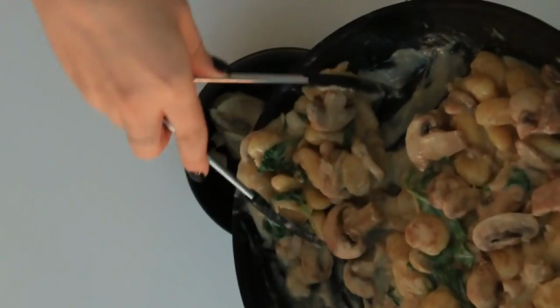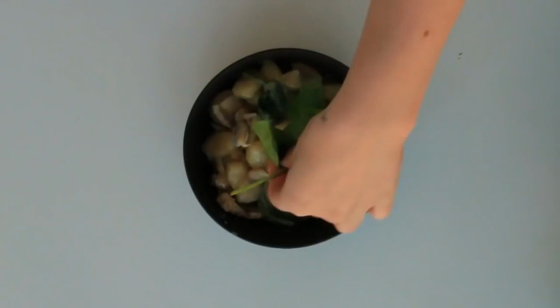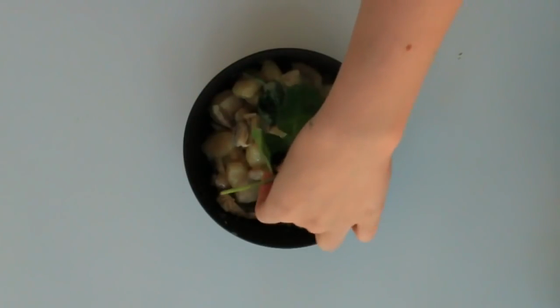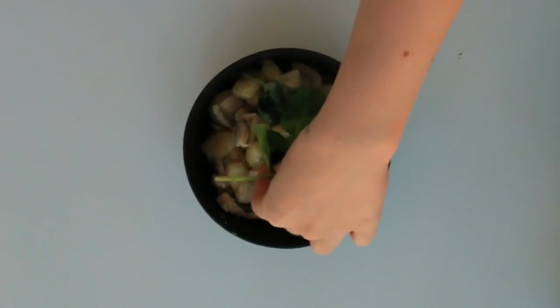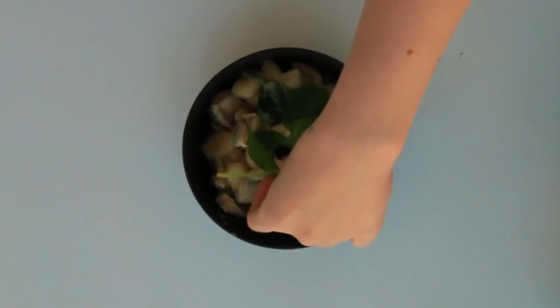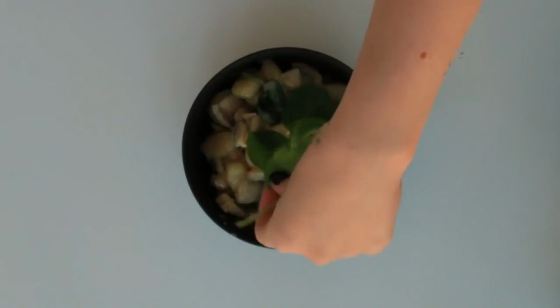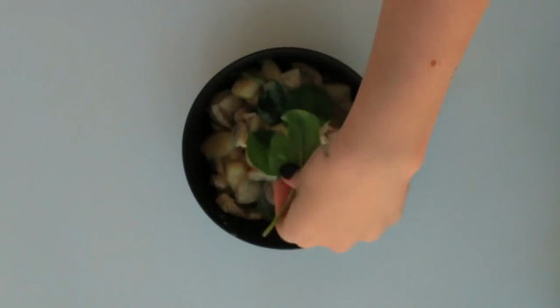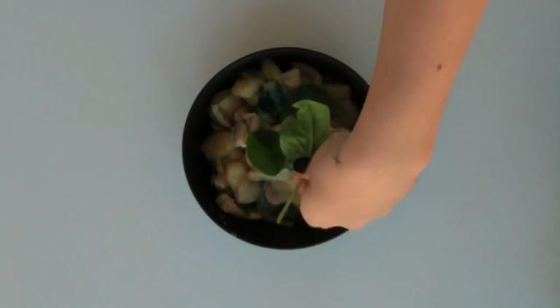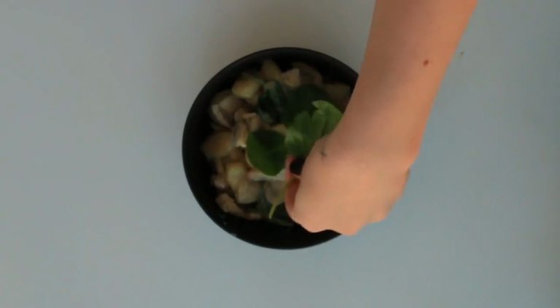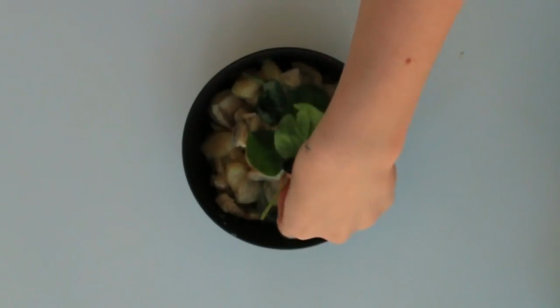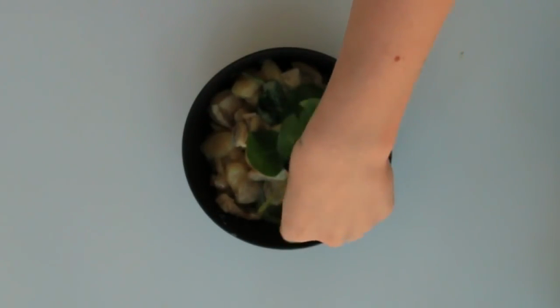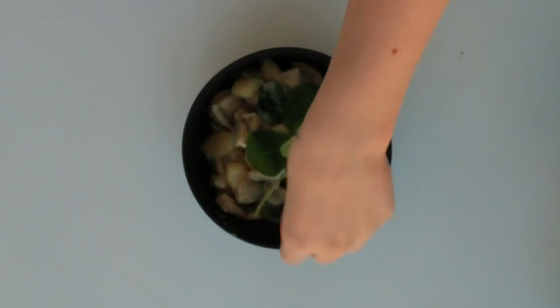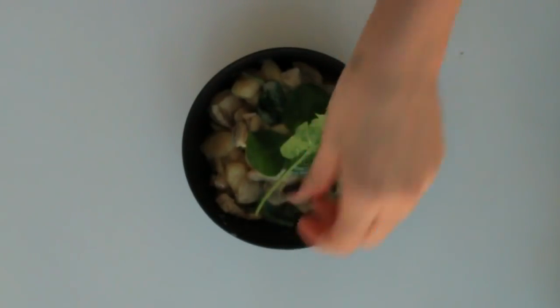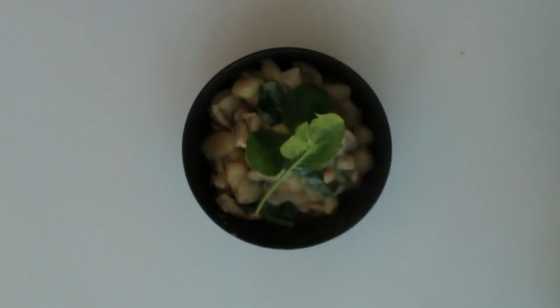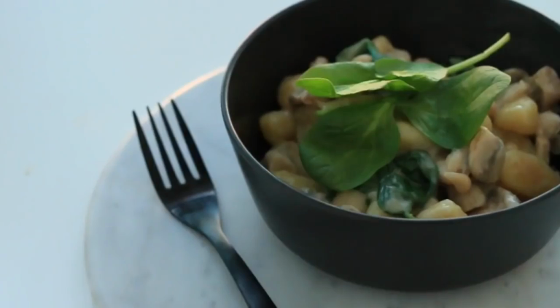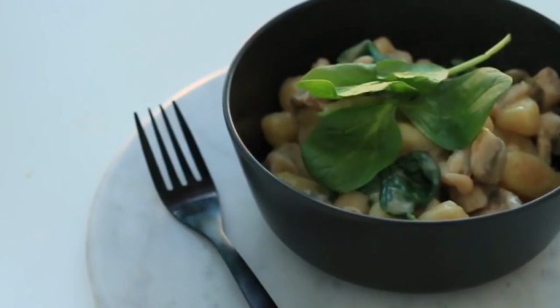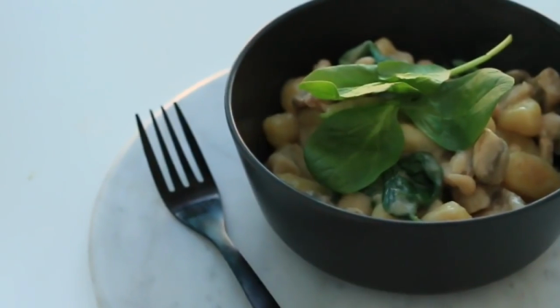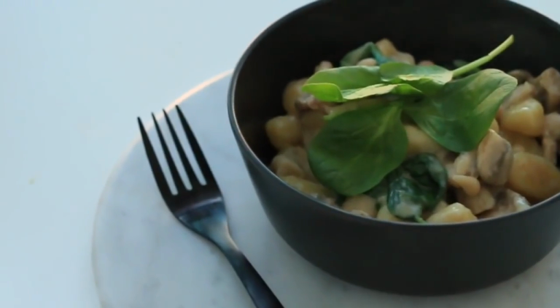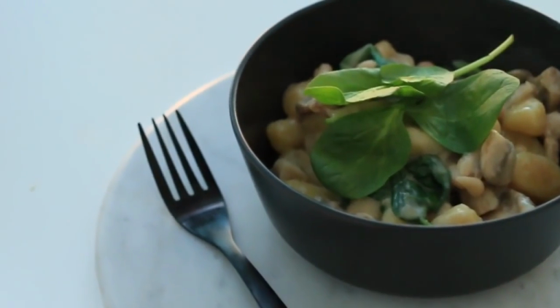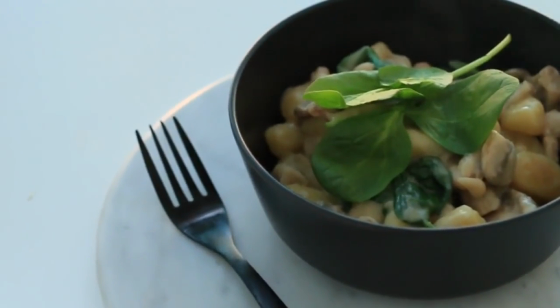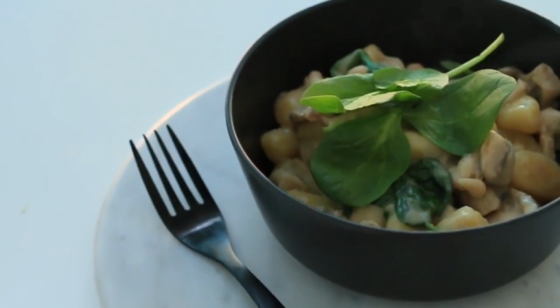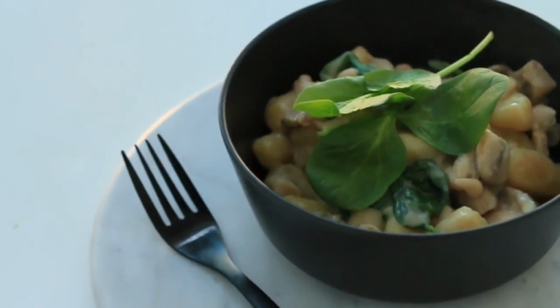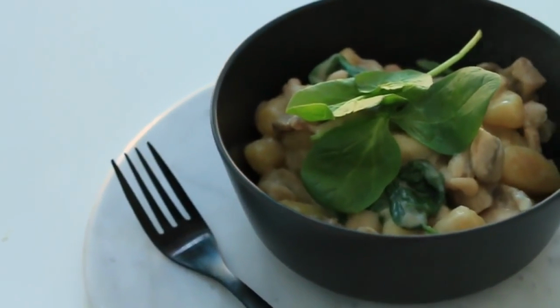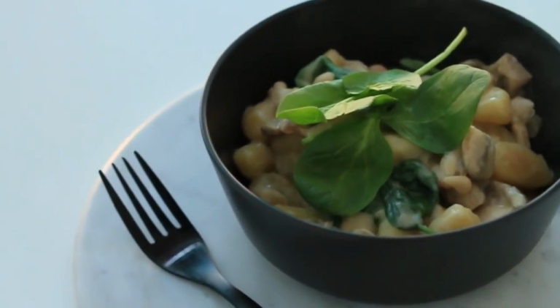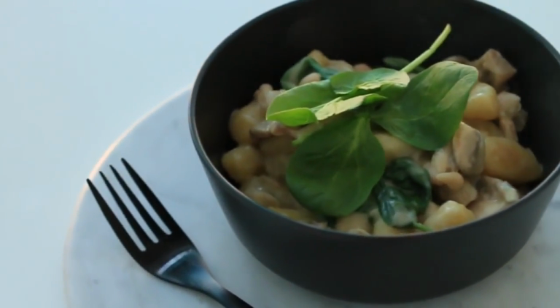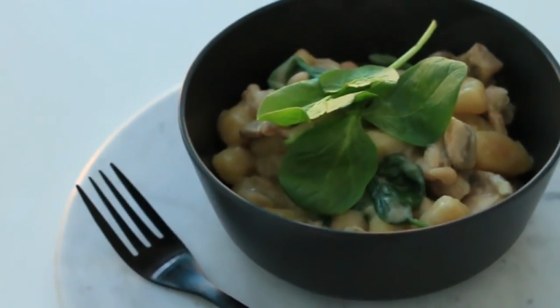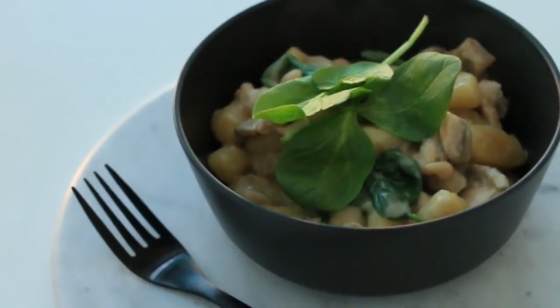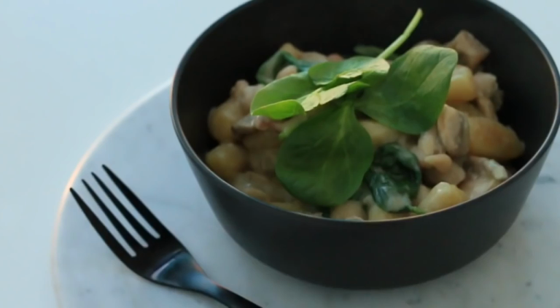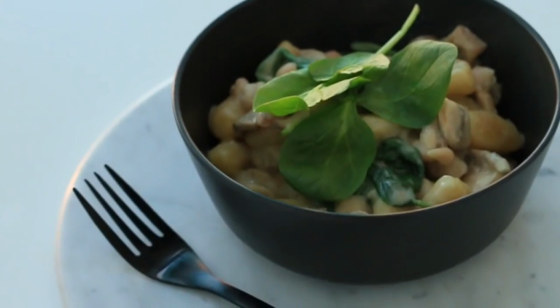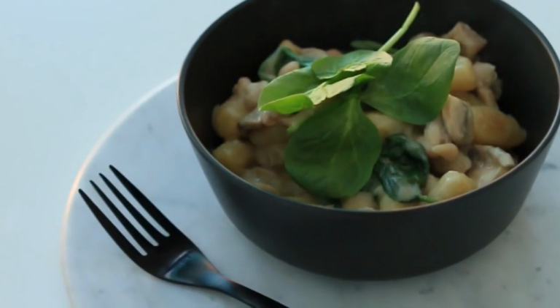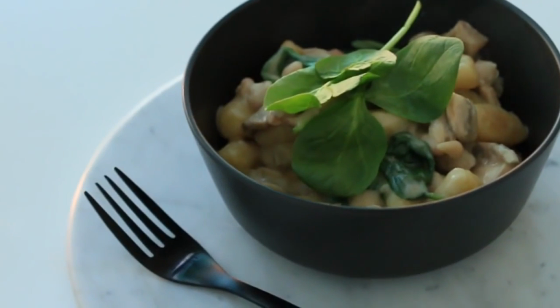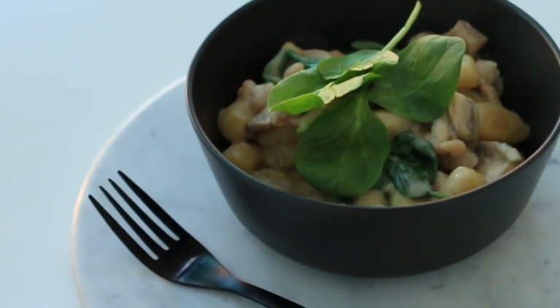This has been my favorite meal lately — I think I've eaten it like four times in the last three days or something silly like that.